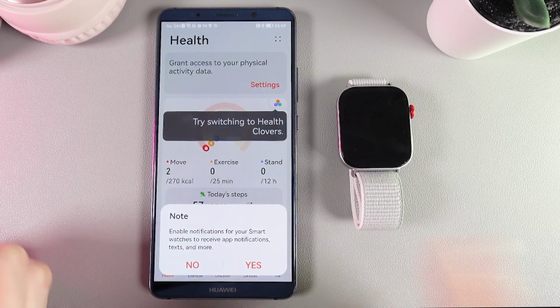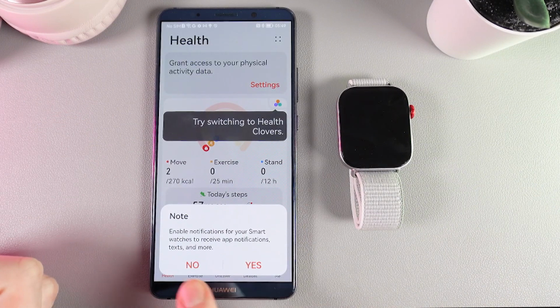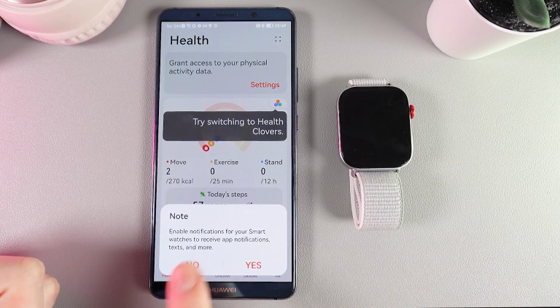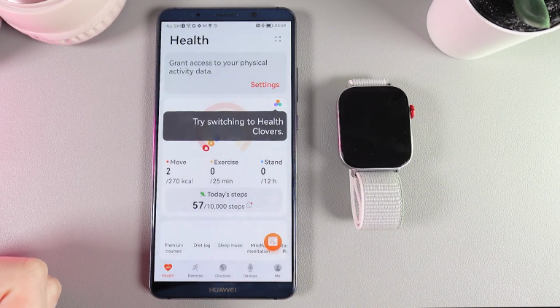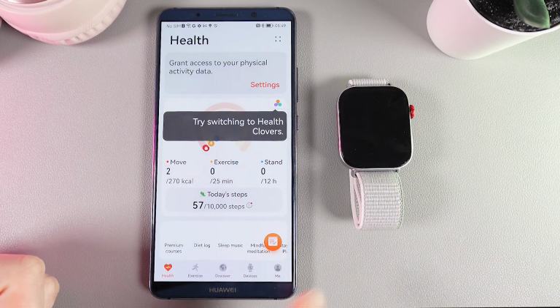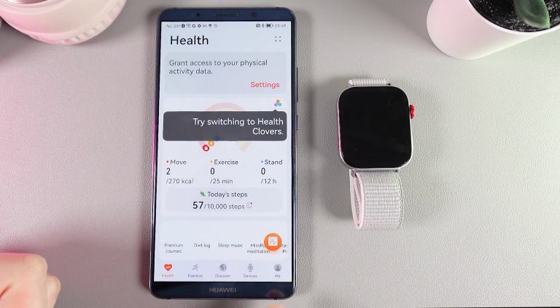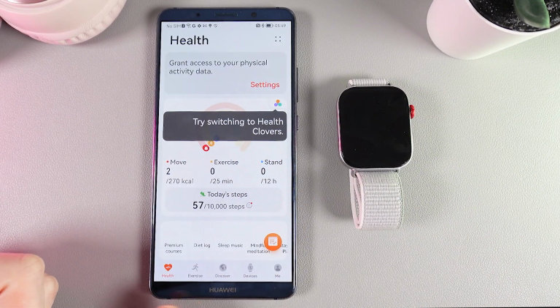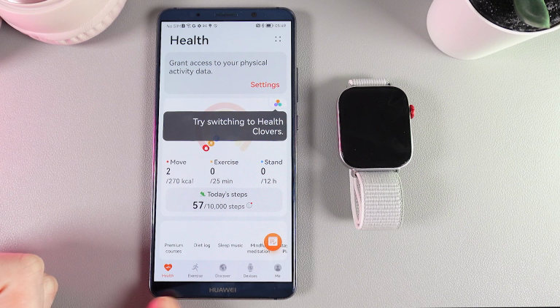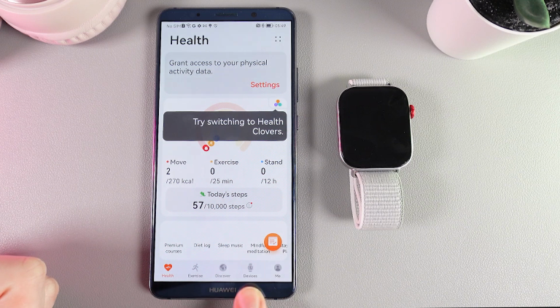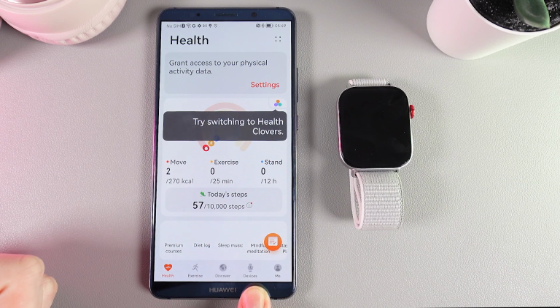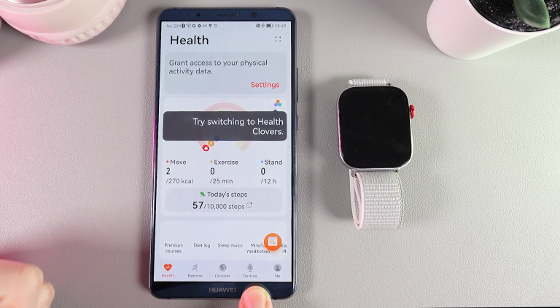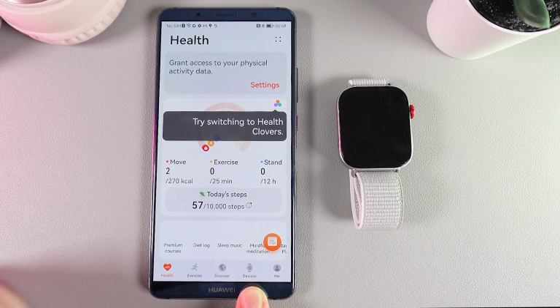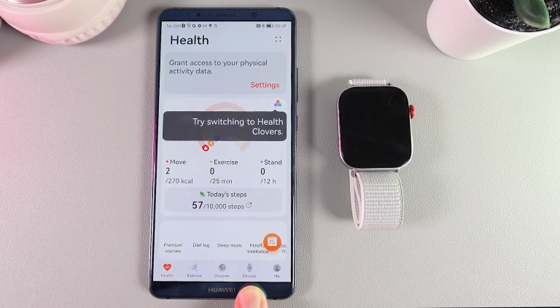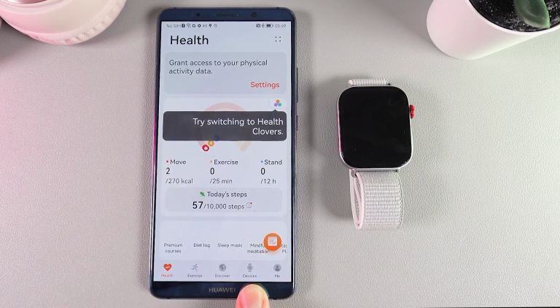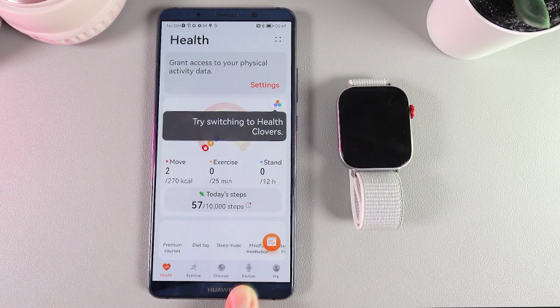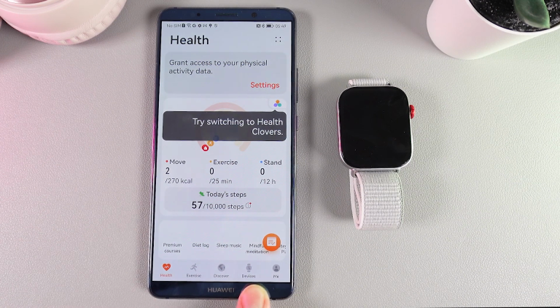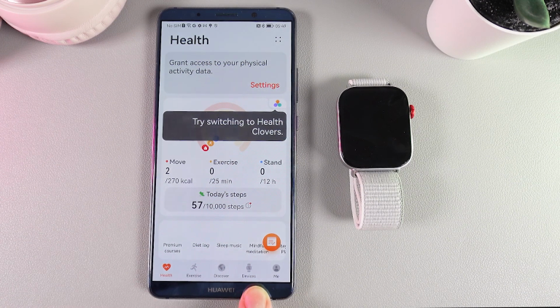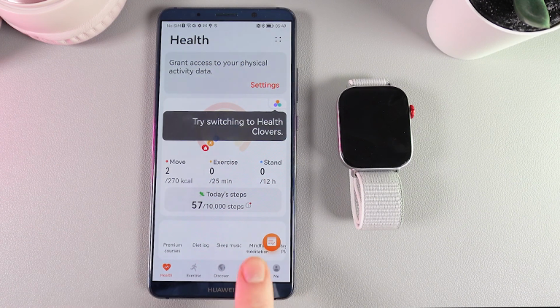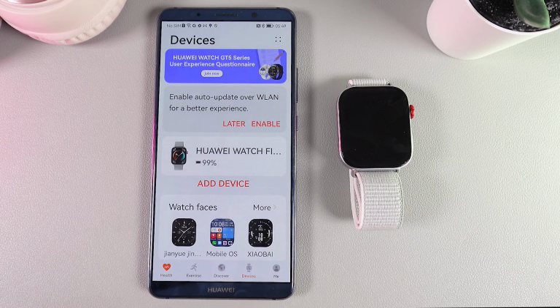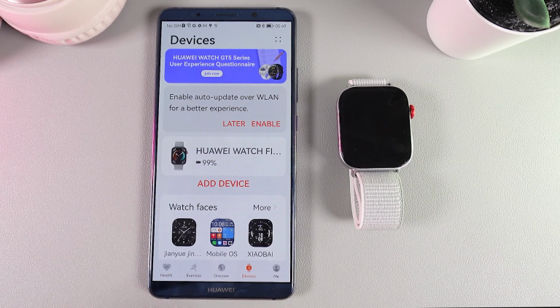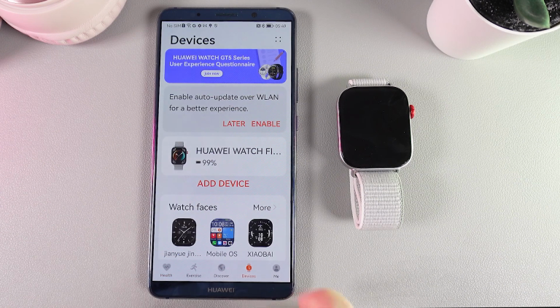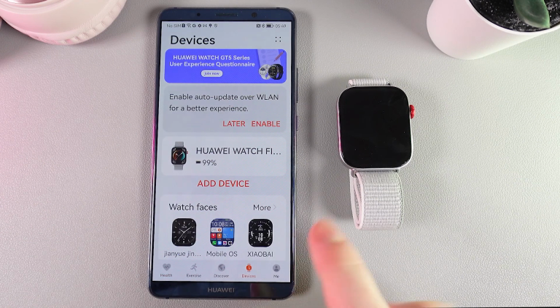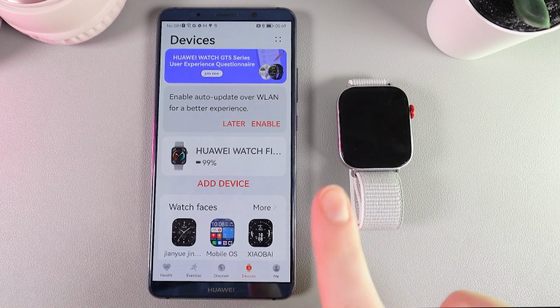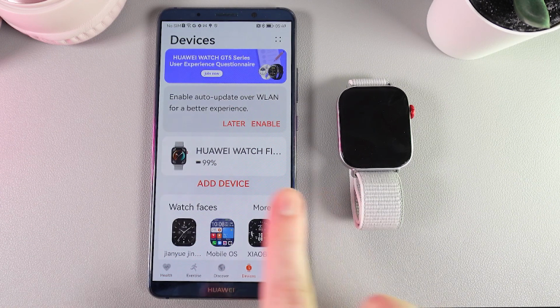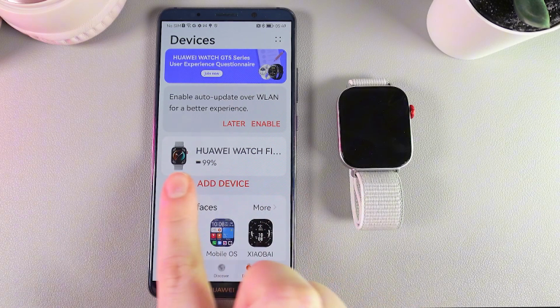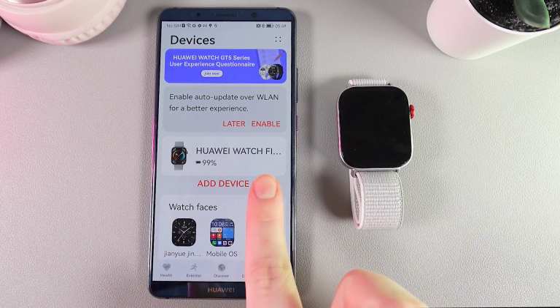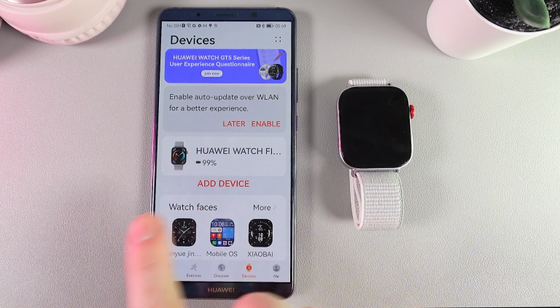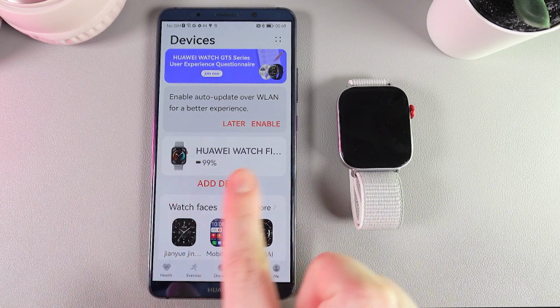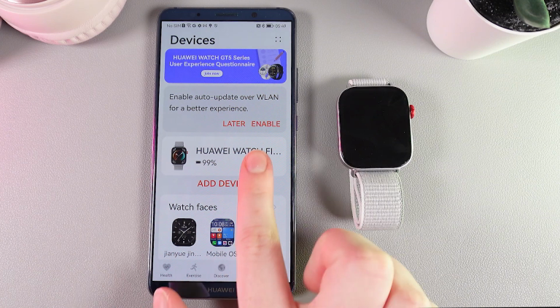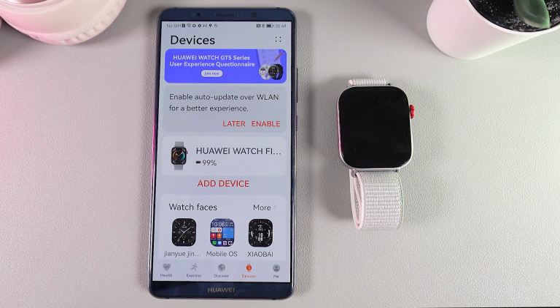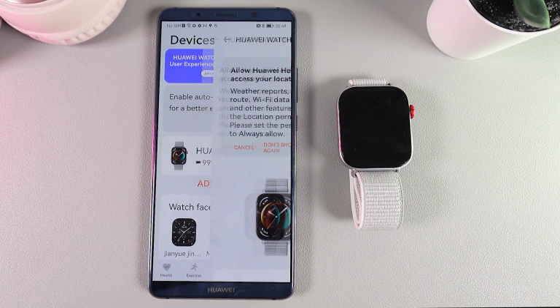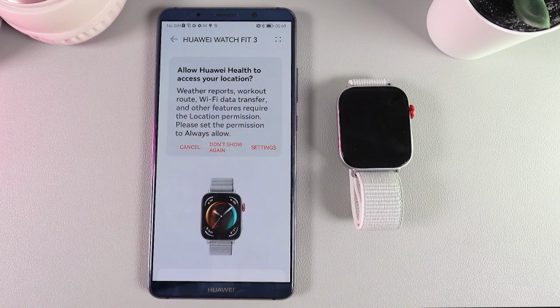As a next step, we would need to go to this tab, which is named Devices, right here. Click on it, and here choose your Huawei Watch Fit 3.